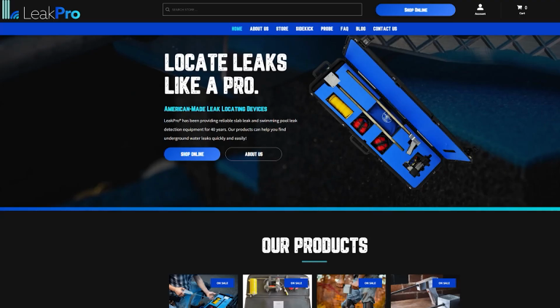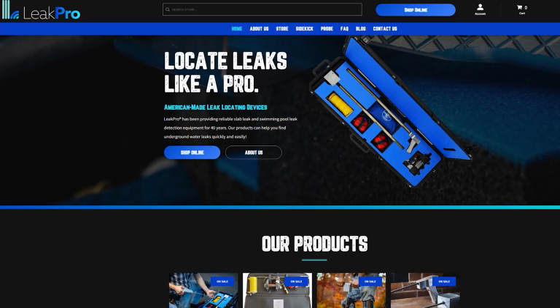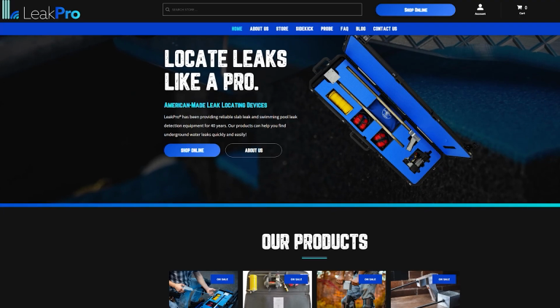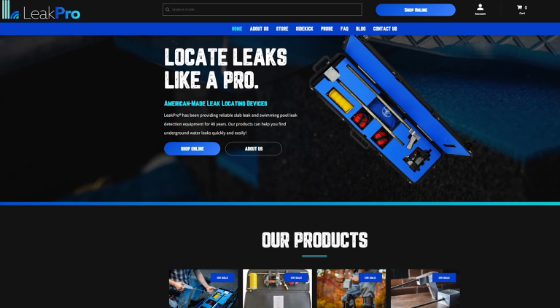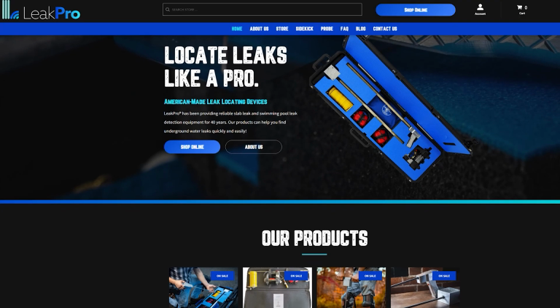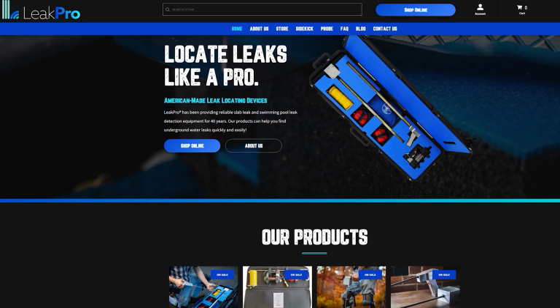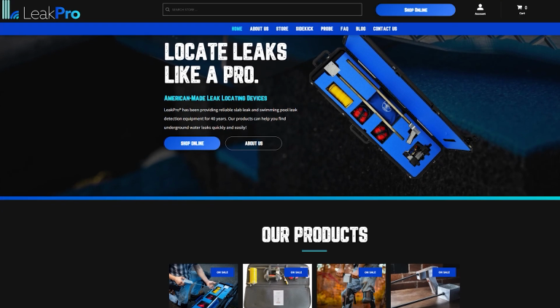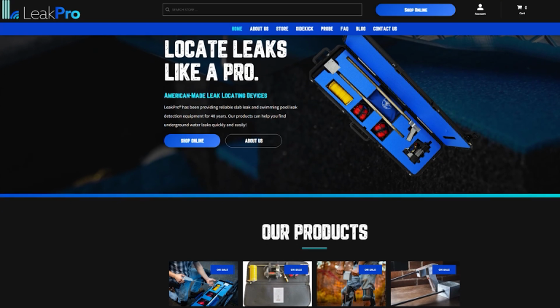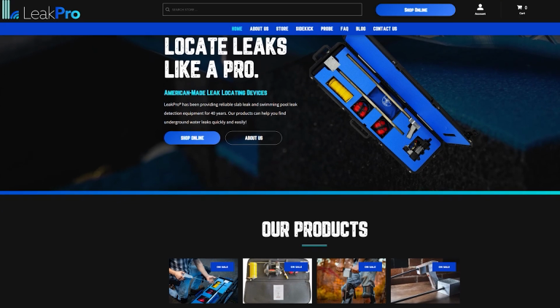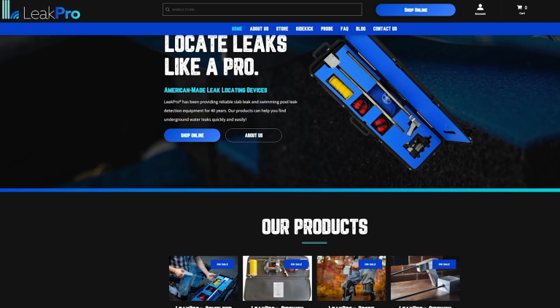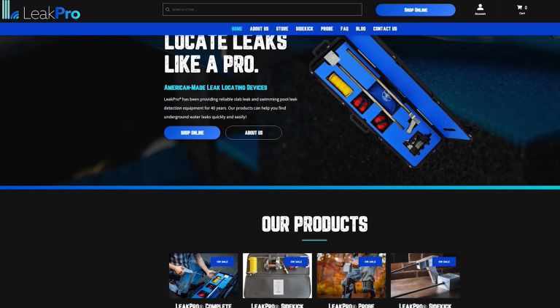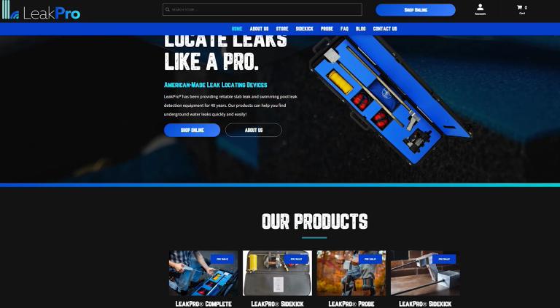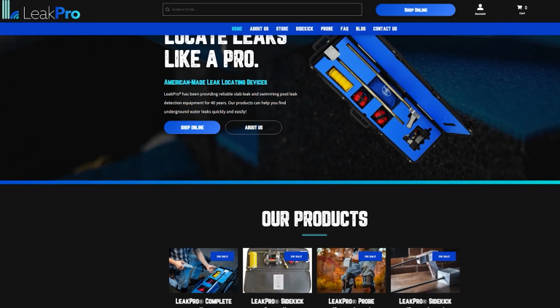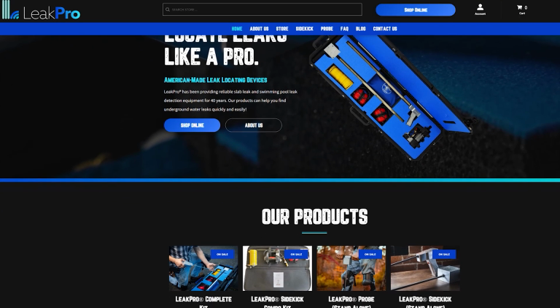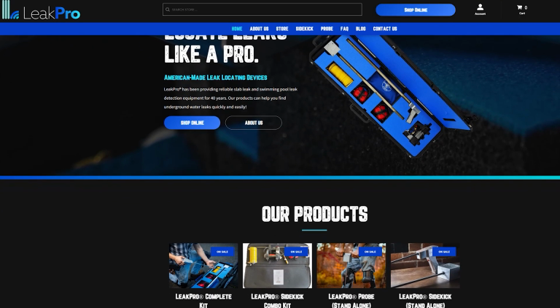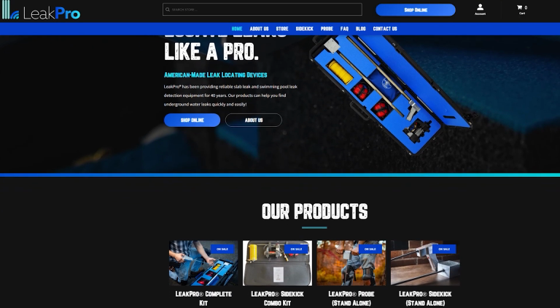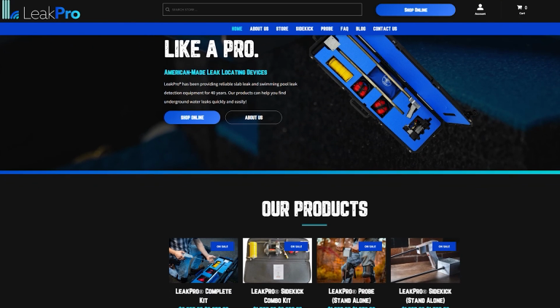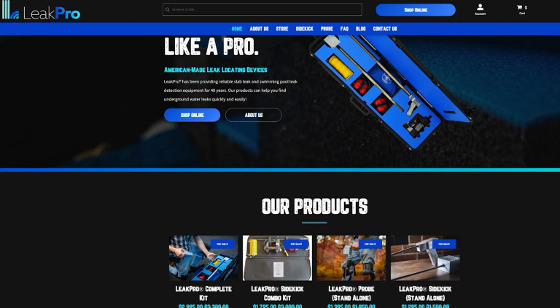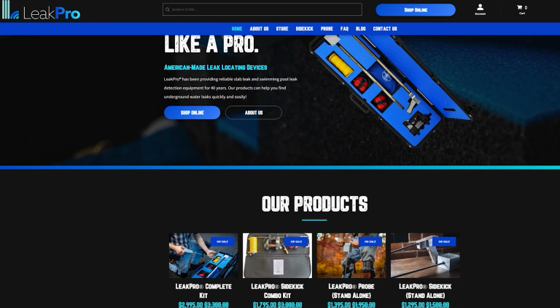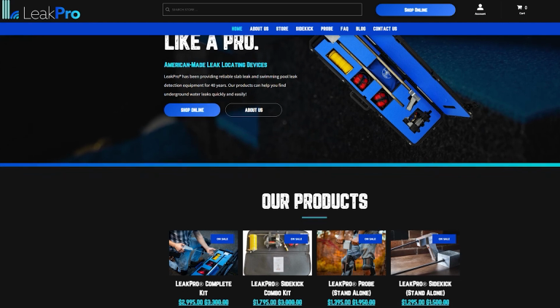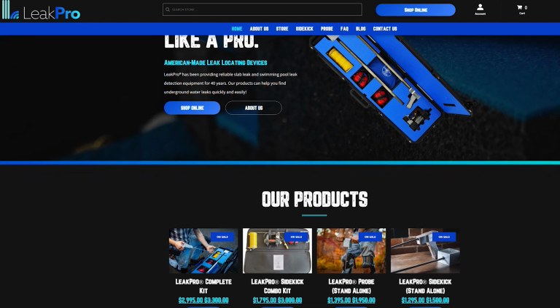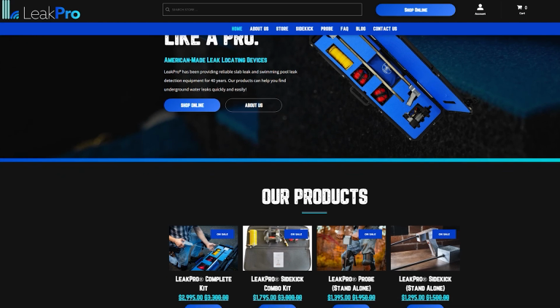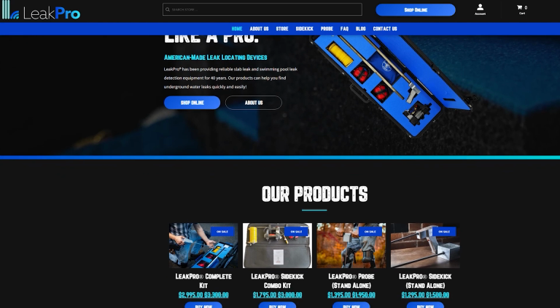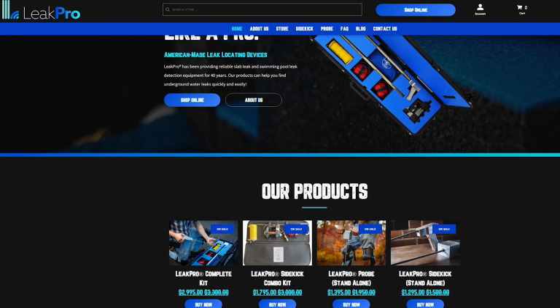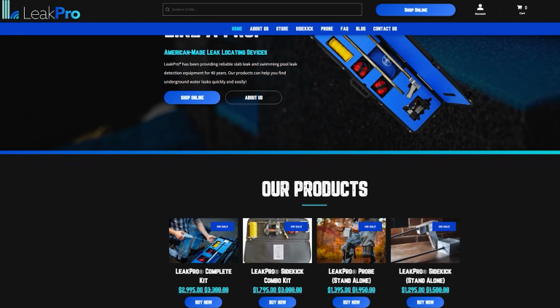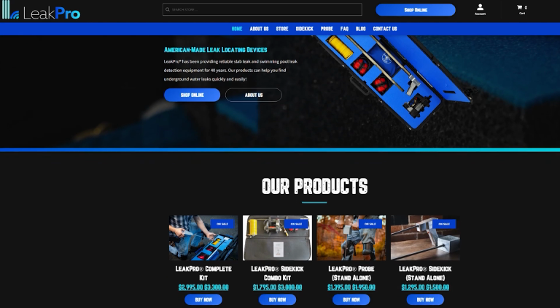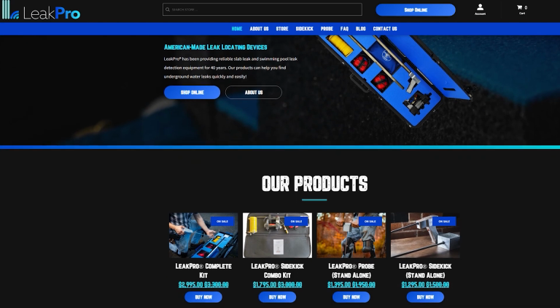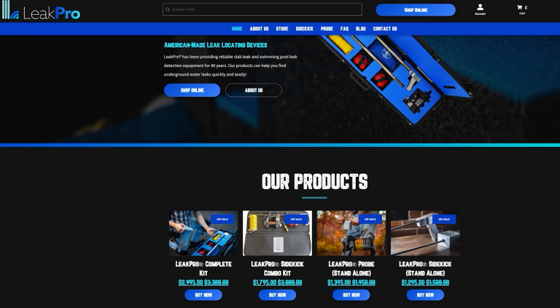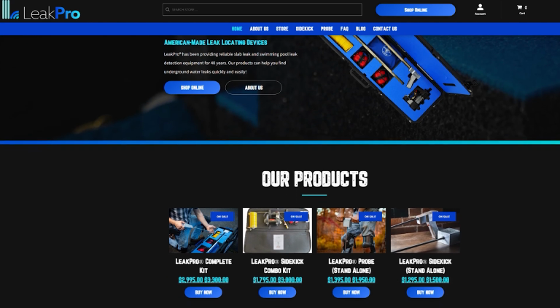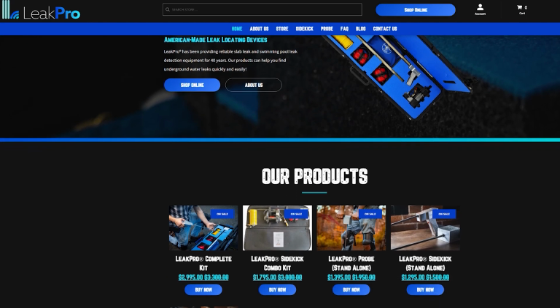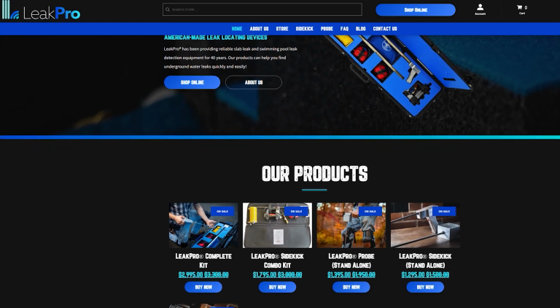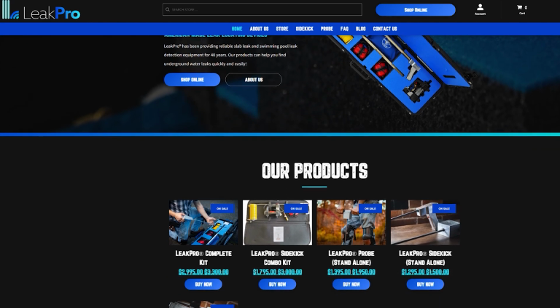This video is sponsored by Leak Pro. Go check out leak-pro.com.